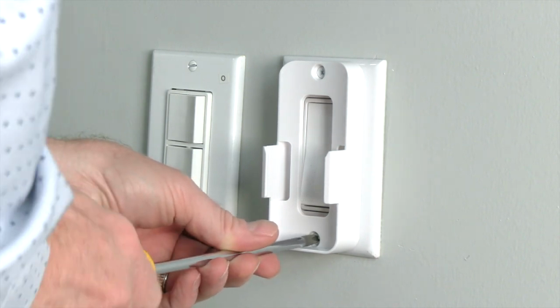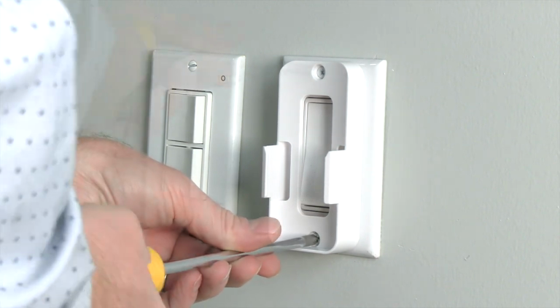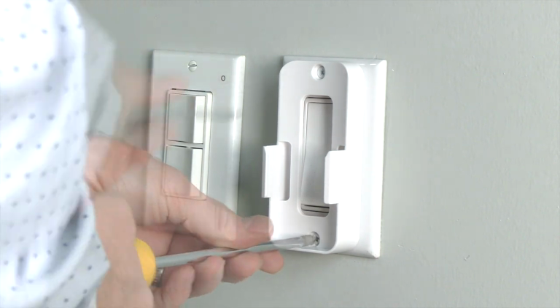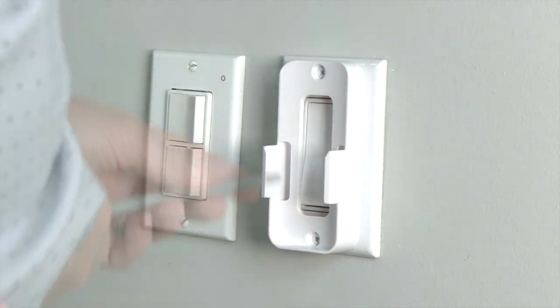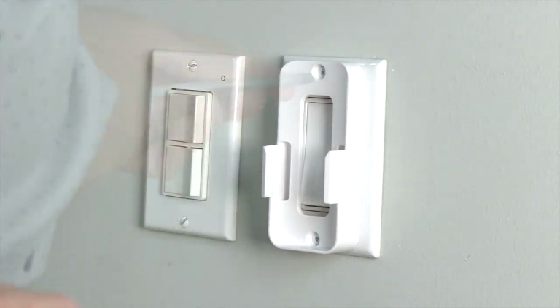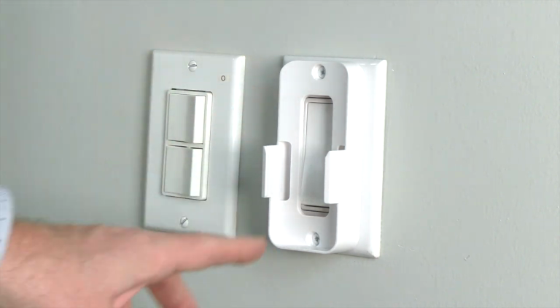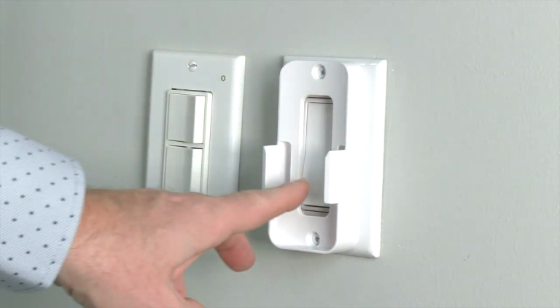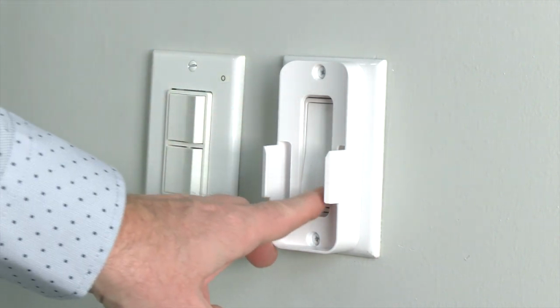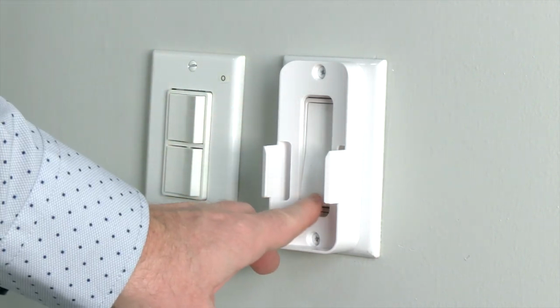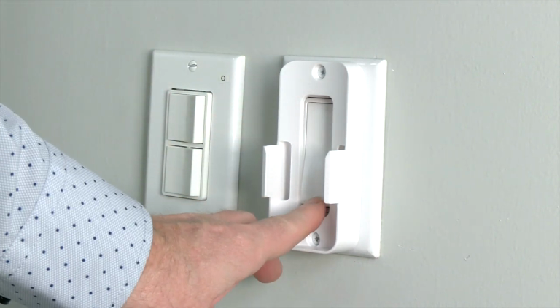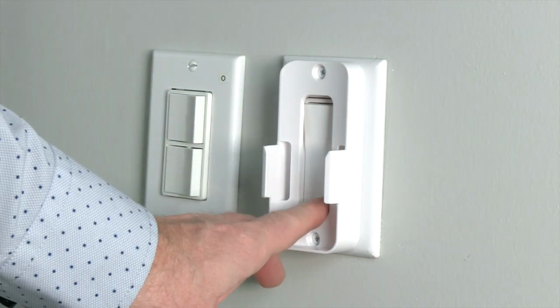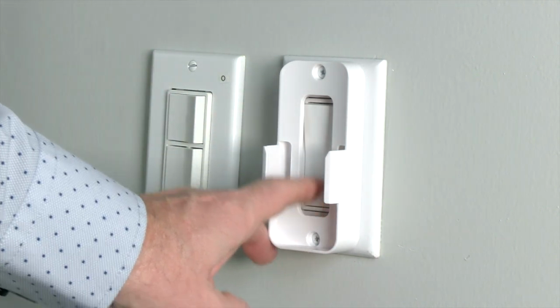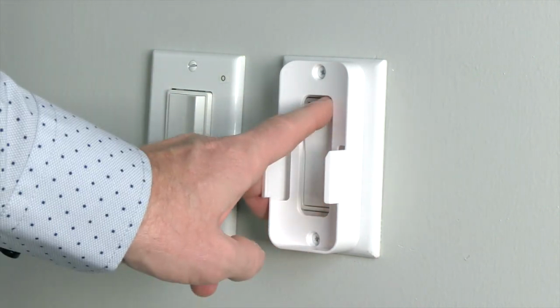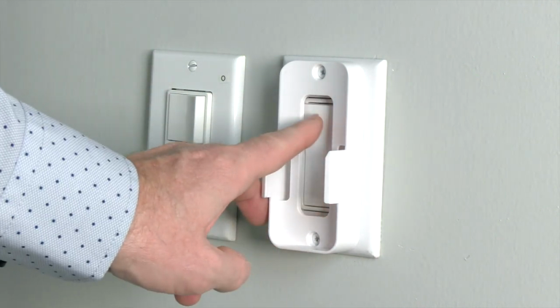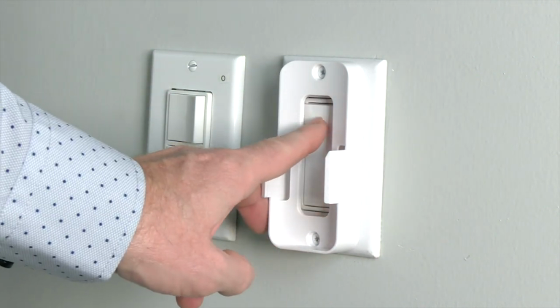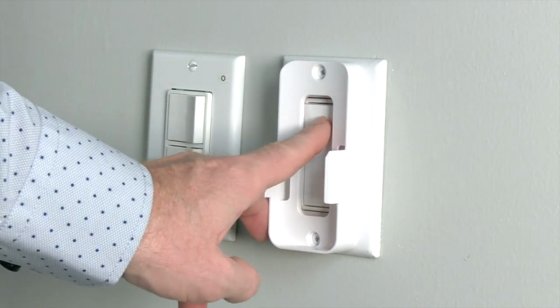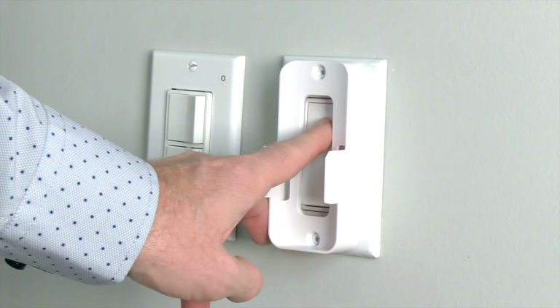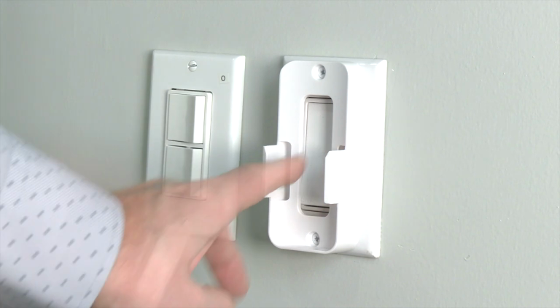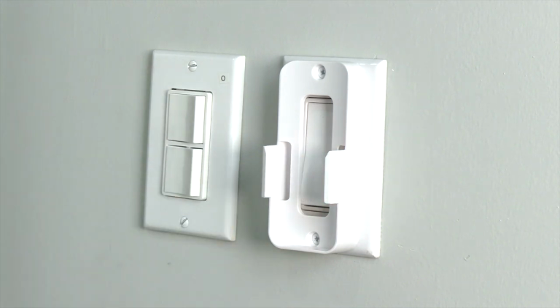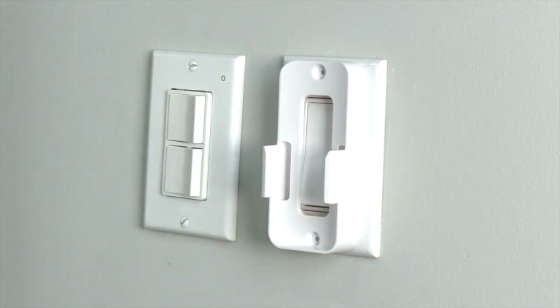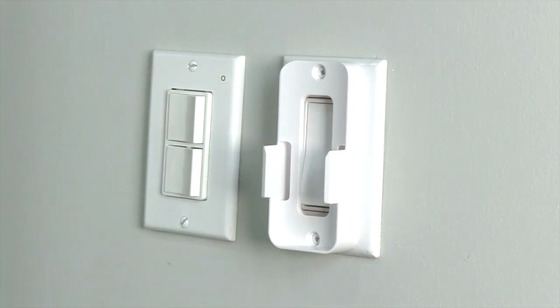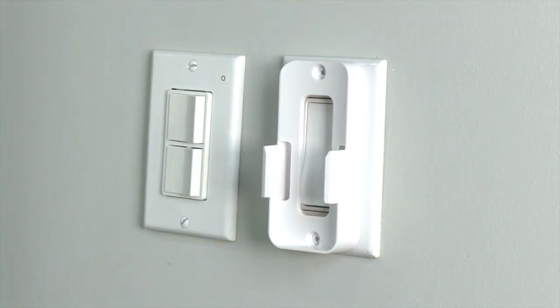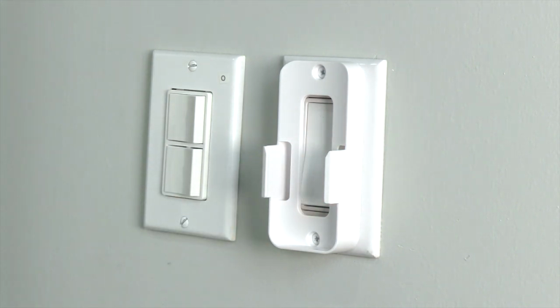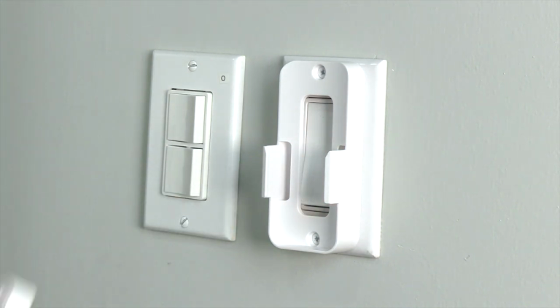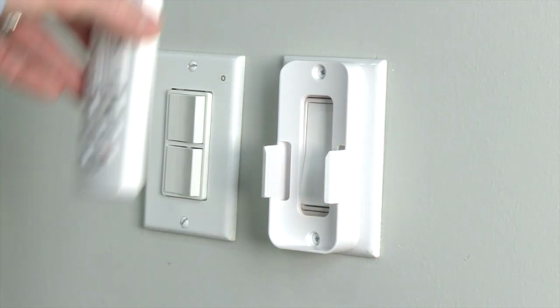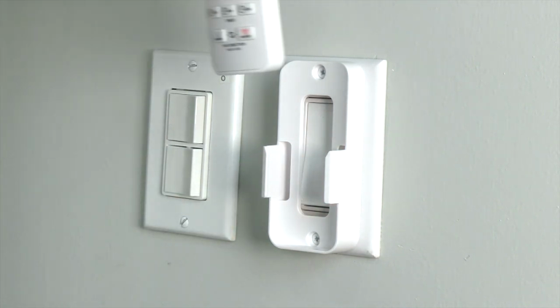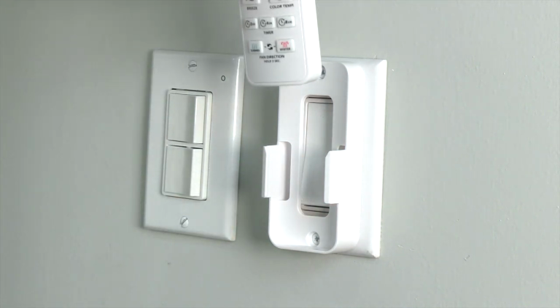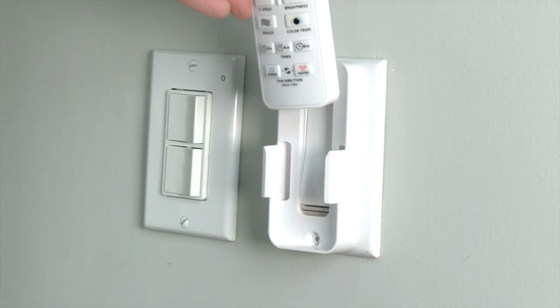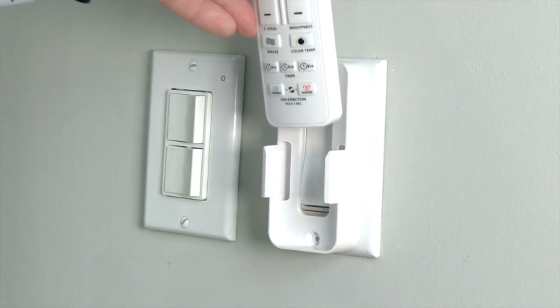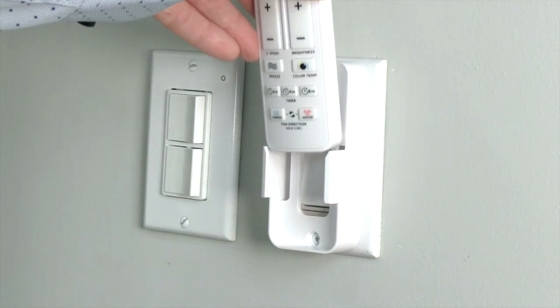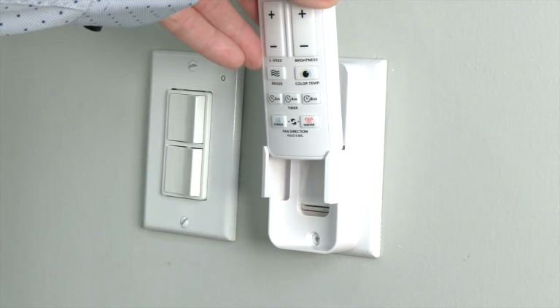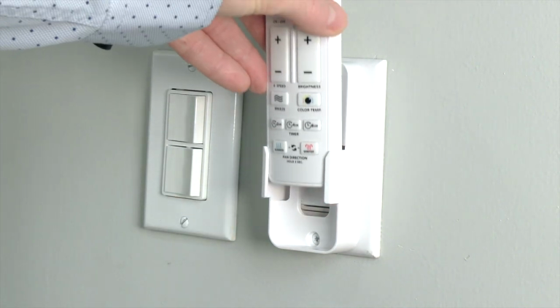Once the wall cradle is installed, you will still be able to access the switch. Slide the remote into the wall cradle for convenient storage when the remote is not in use.